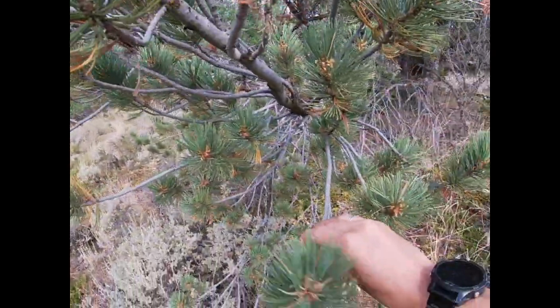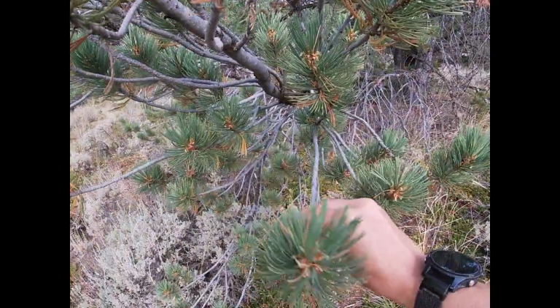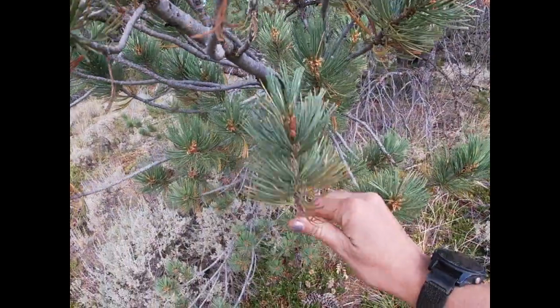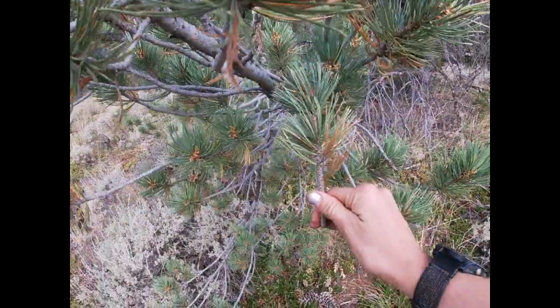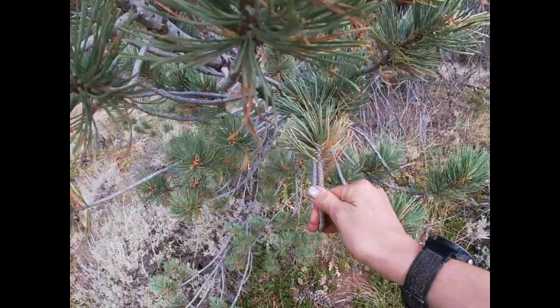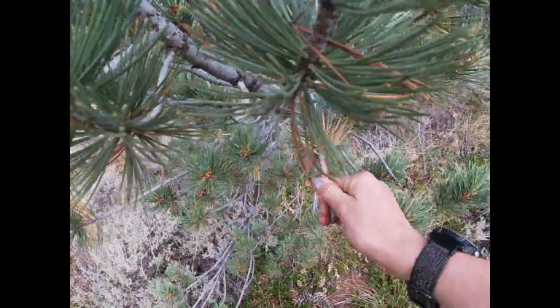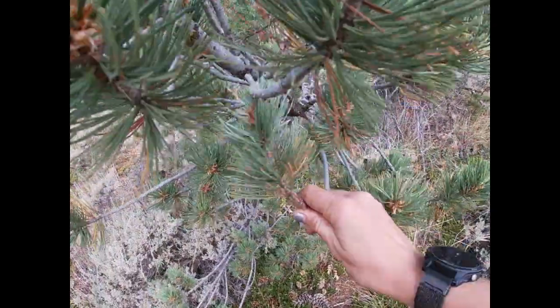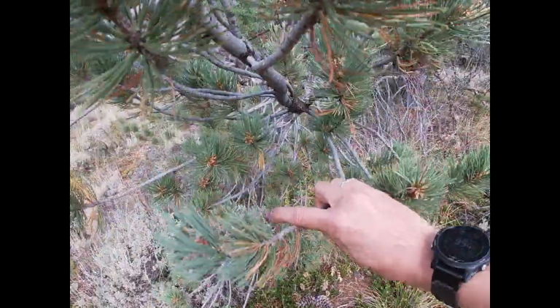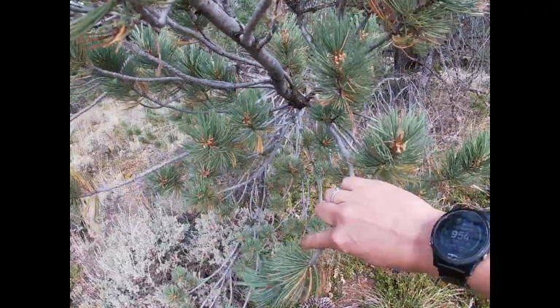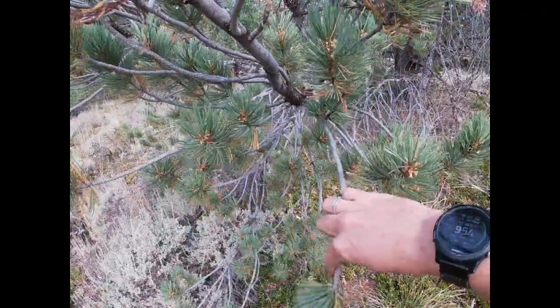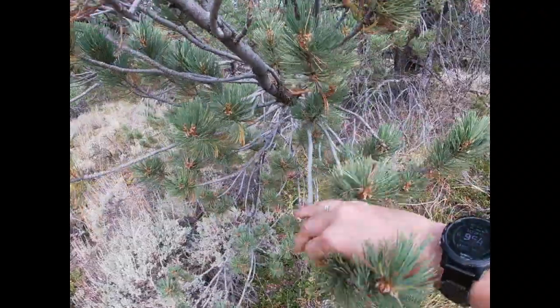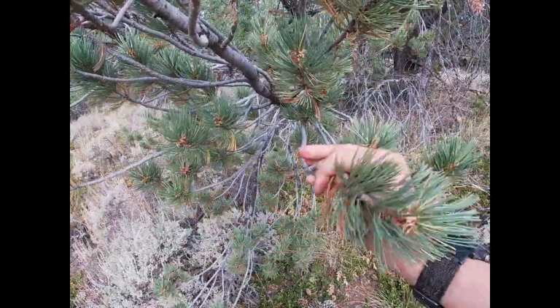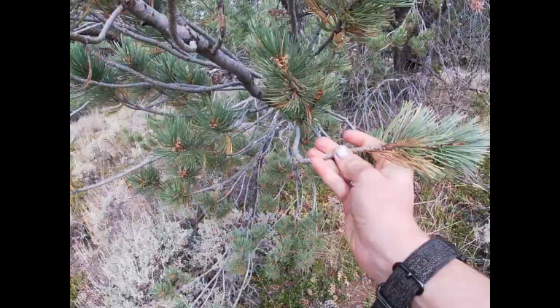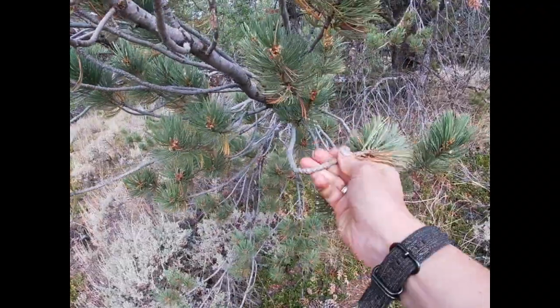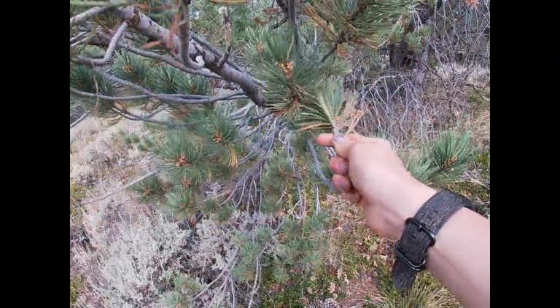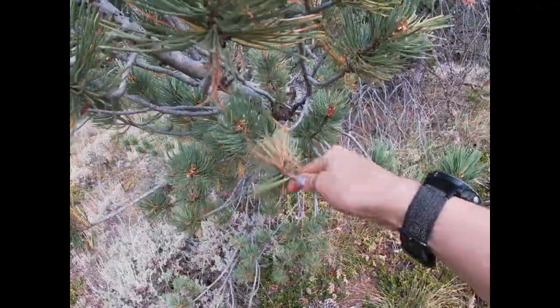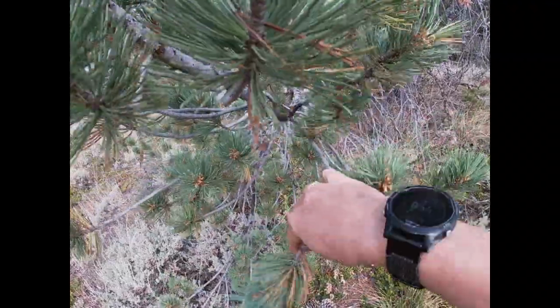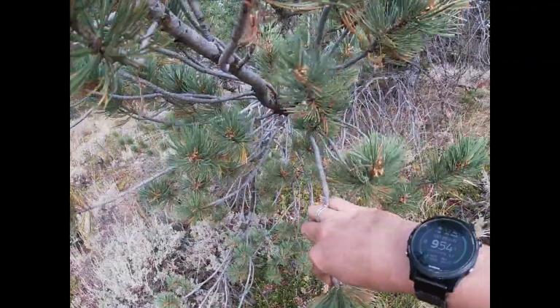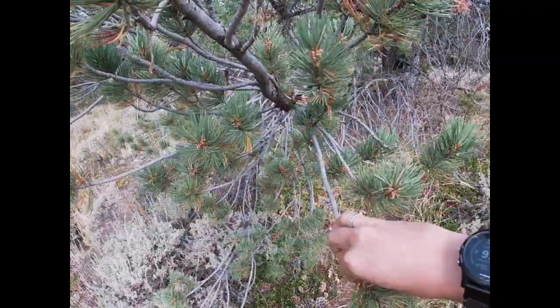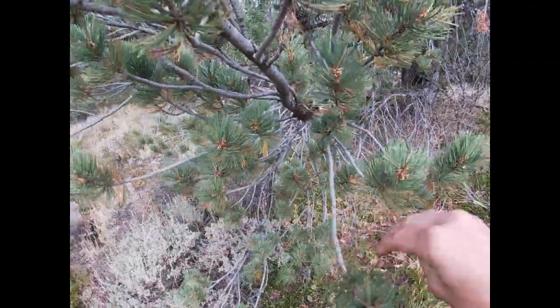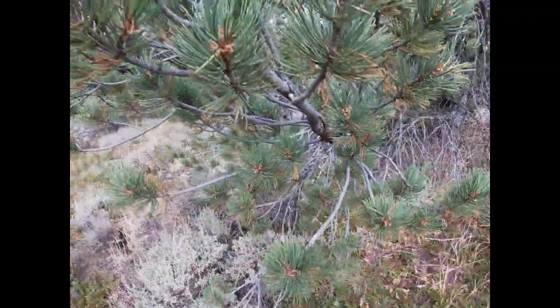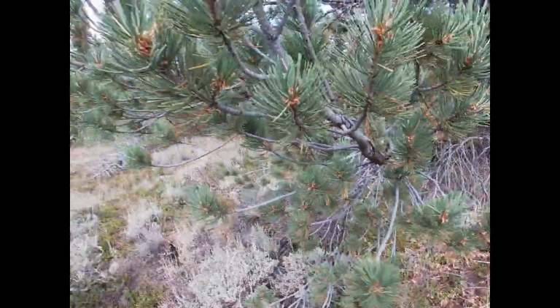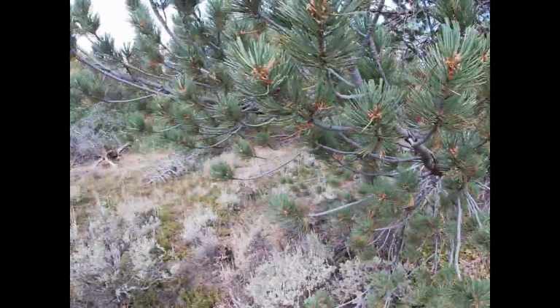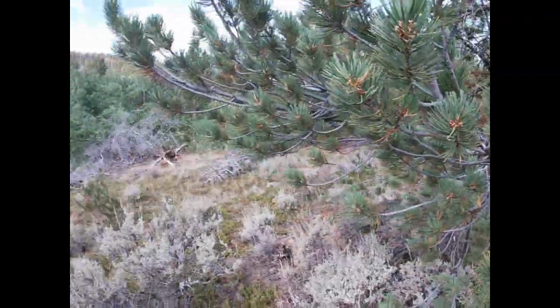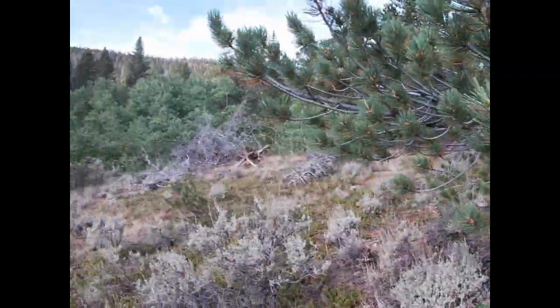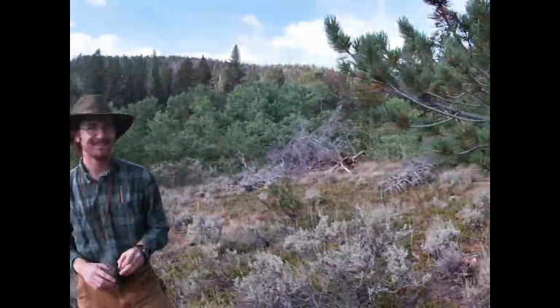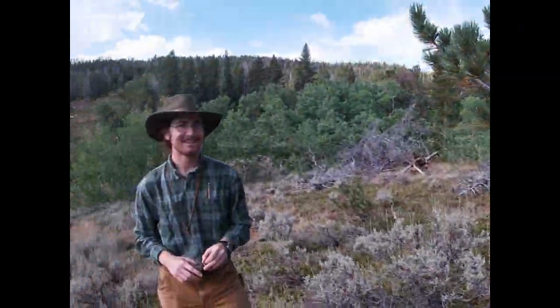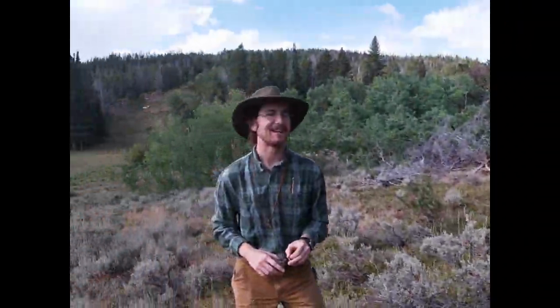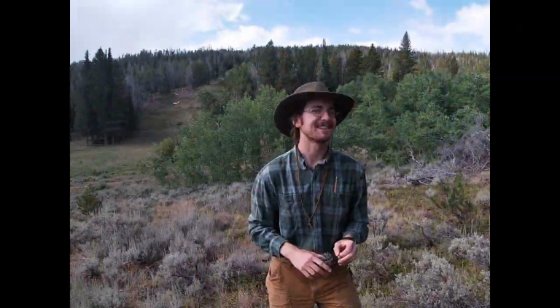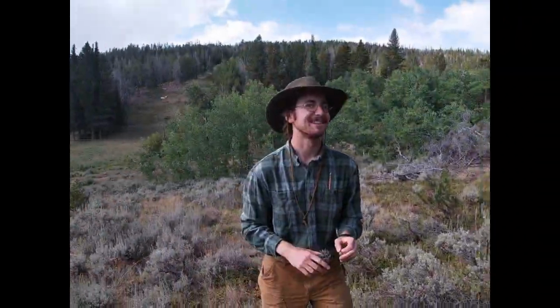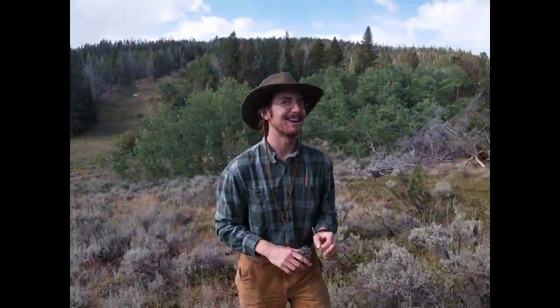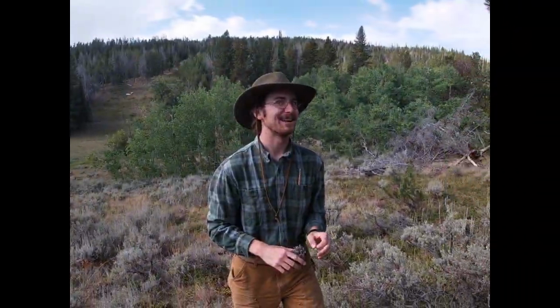They're very flexible — look at that flex, look at that bend. That's how they got their name.